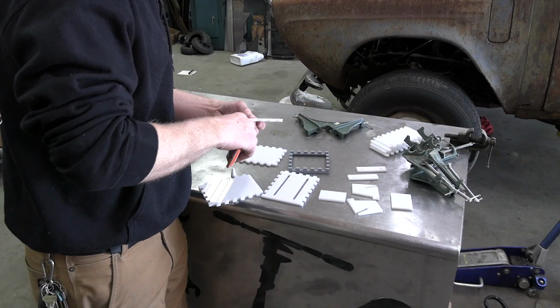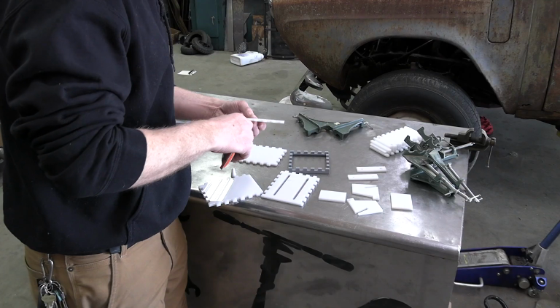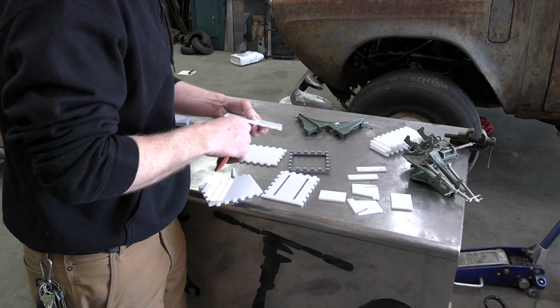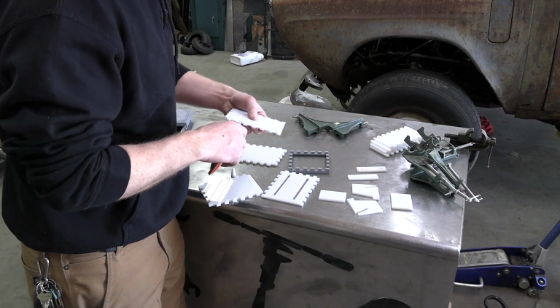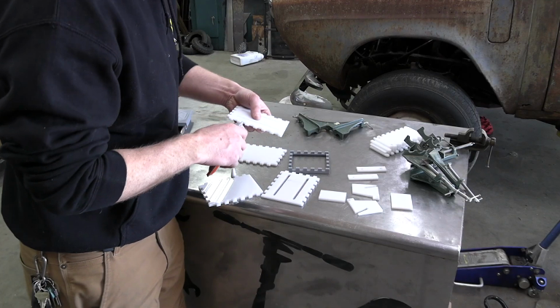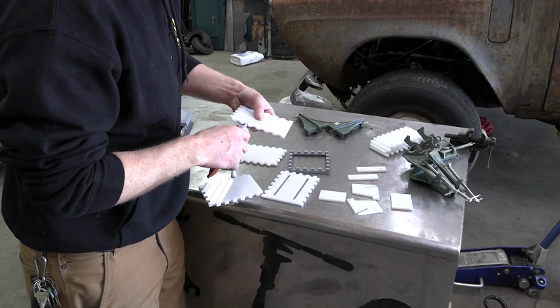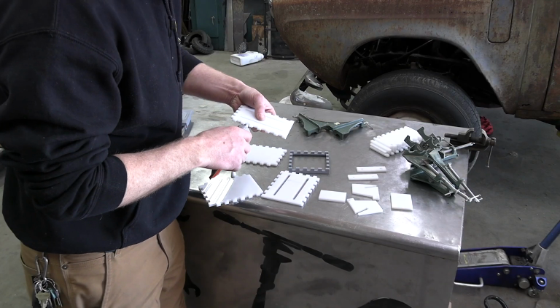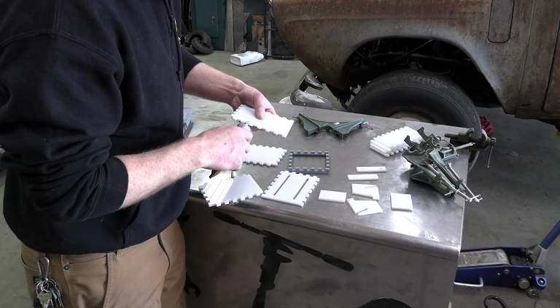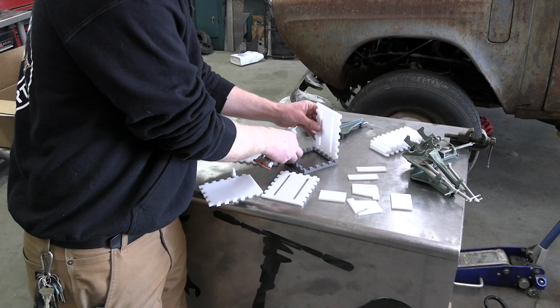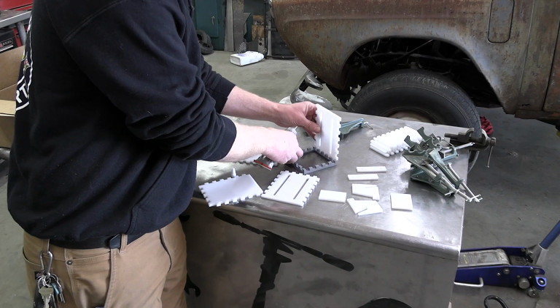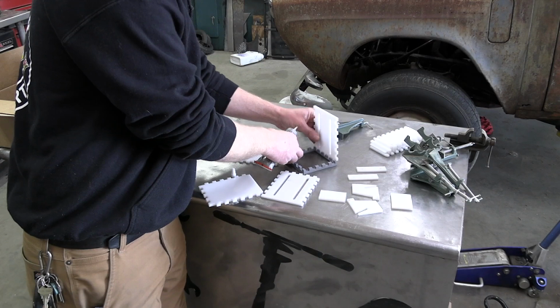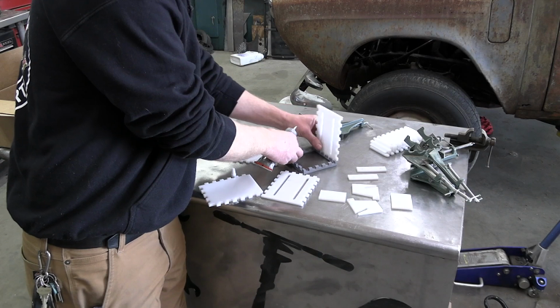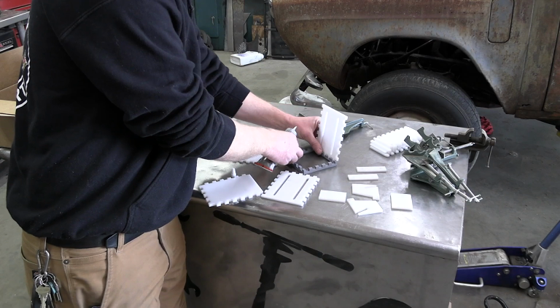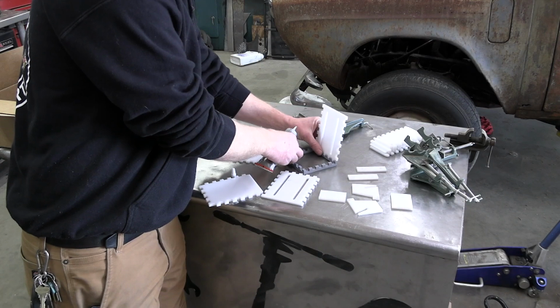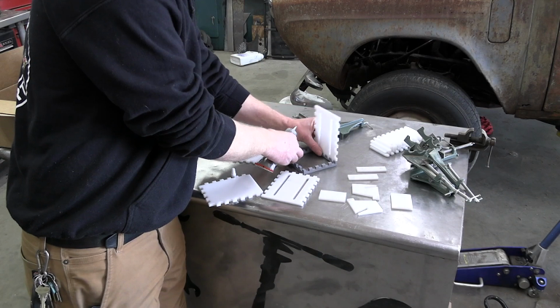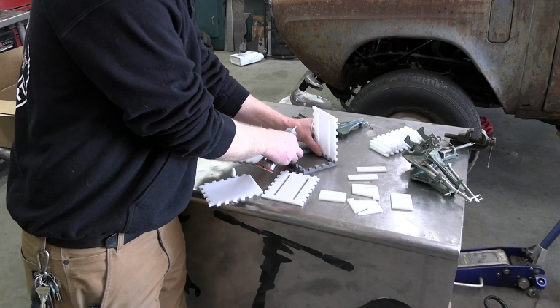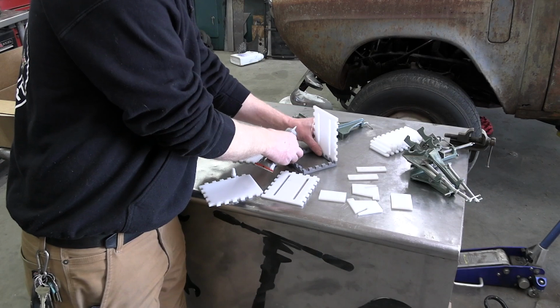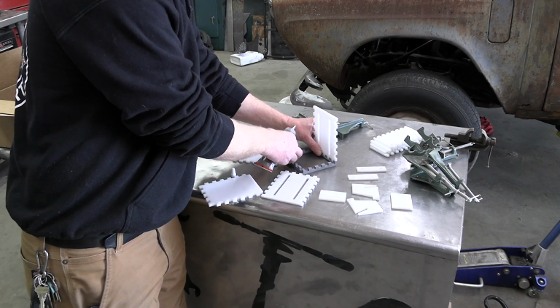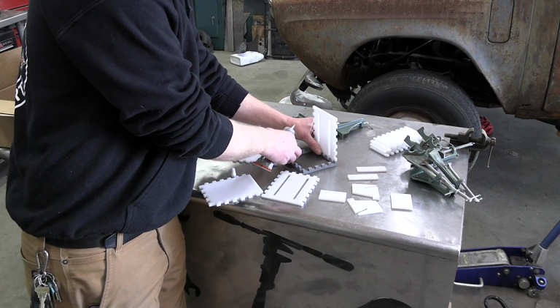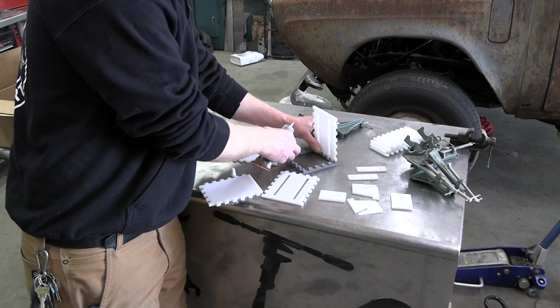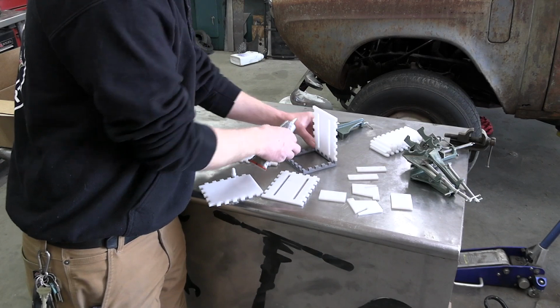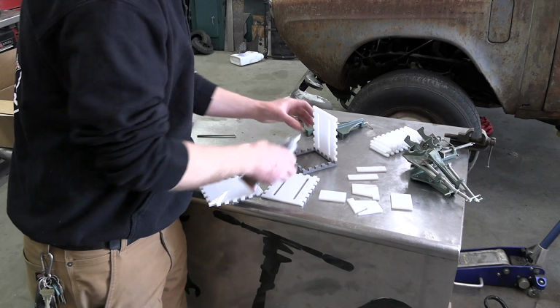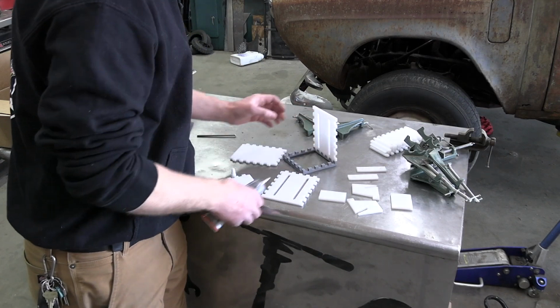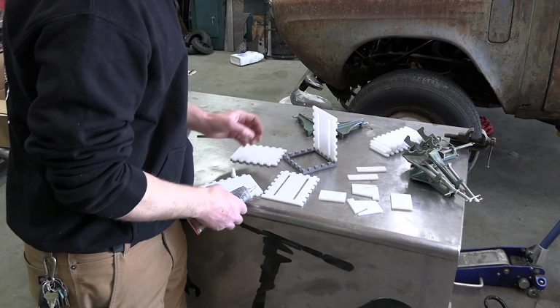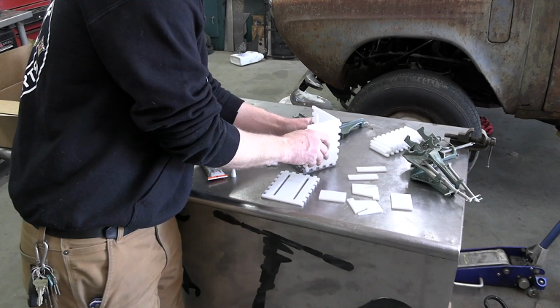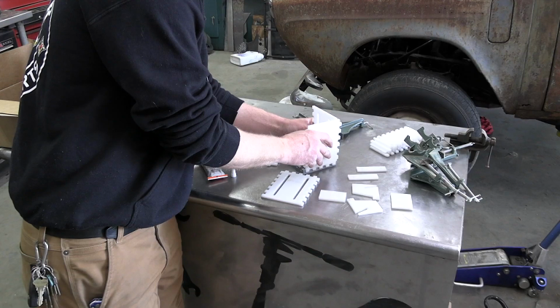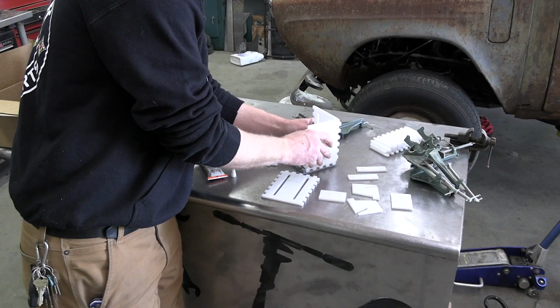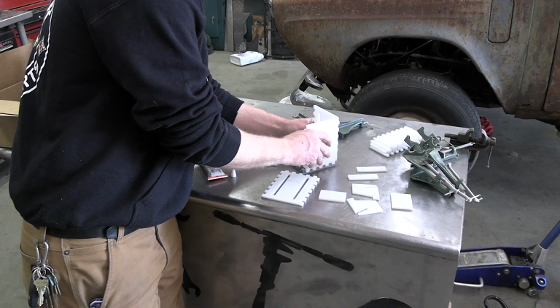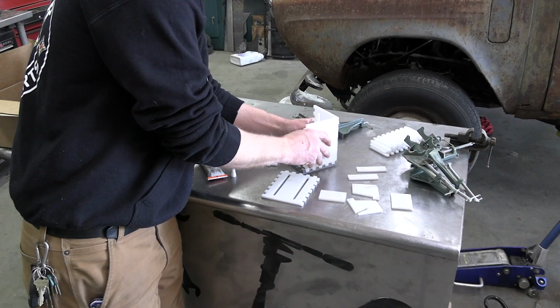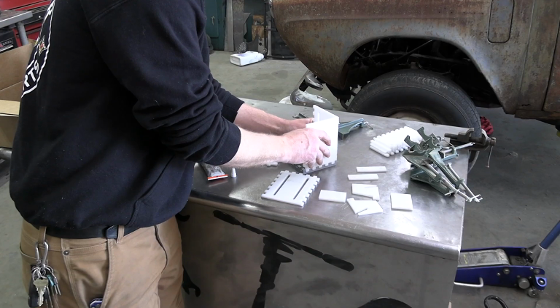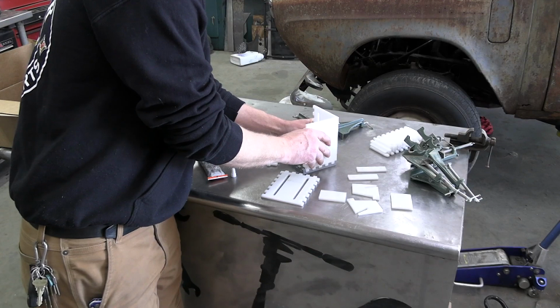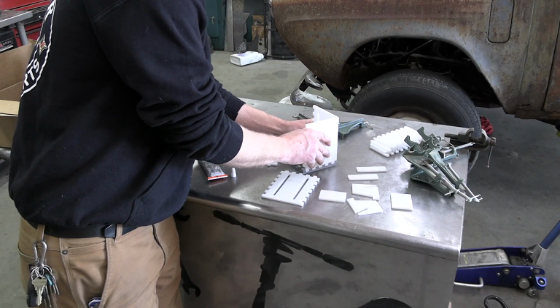With all the parts either printed, bought, or cut, it was time to assemble the first prototype.